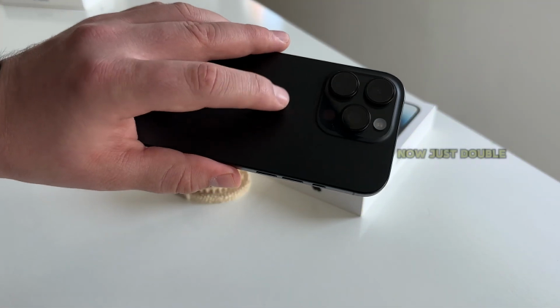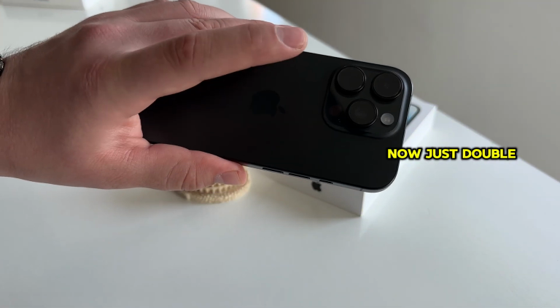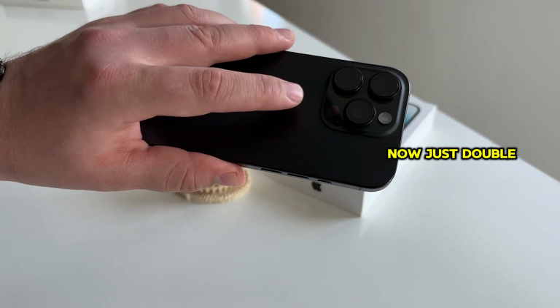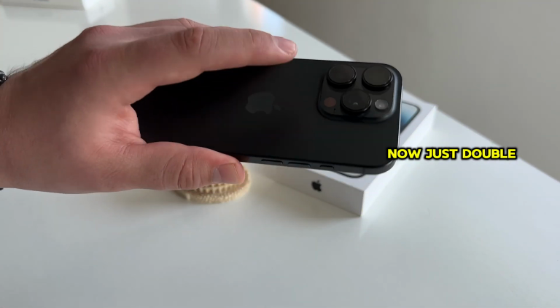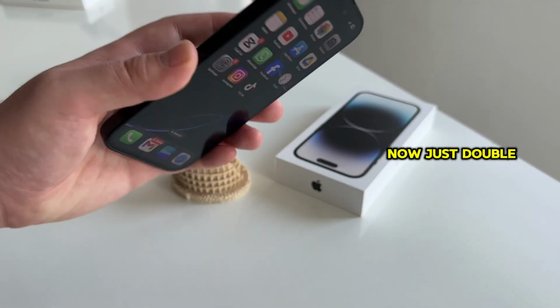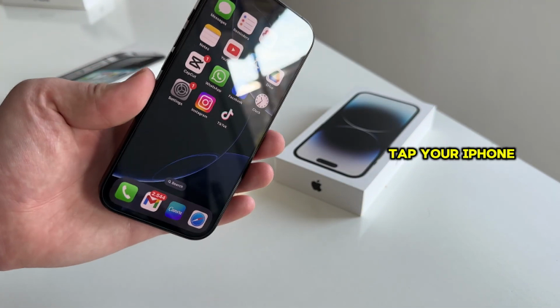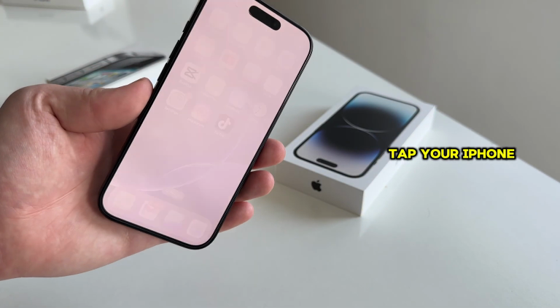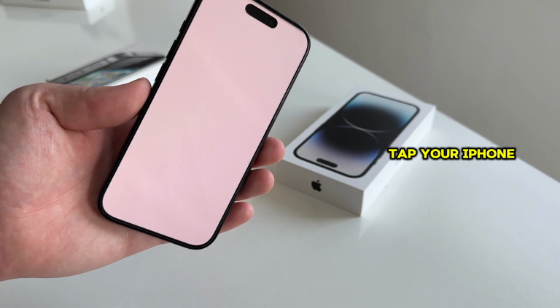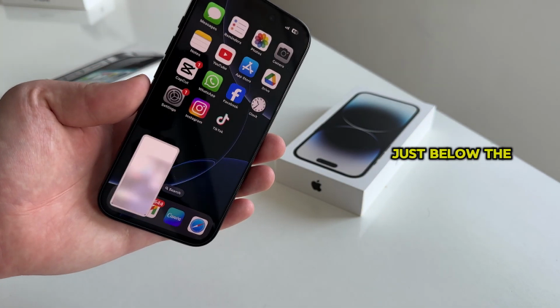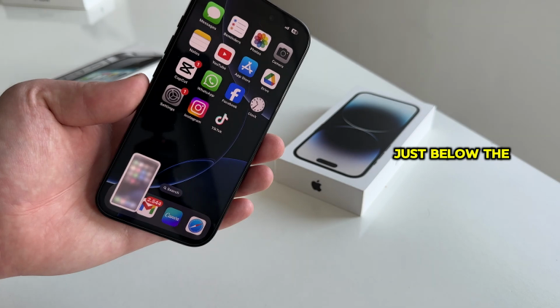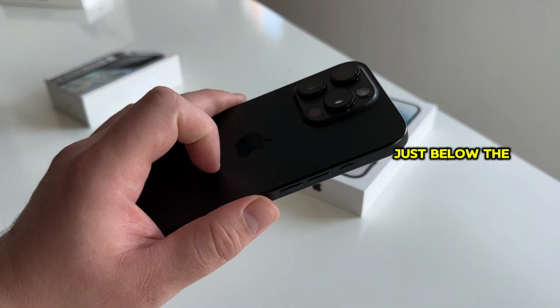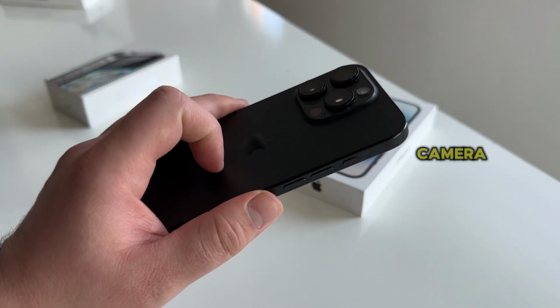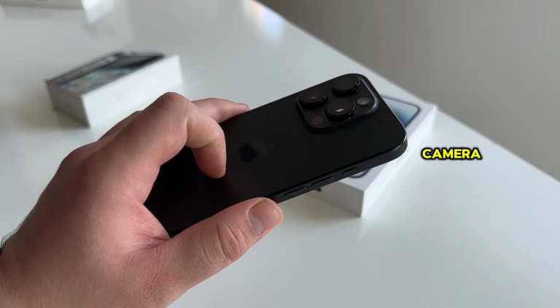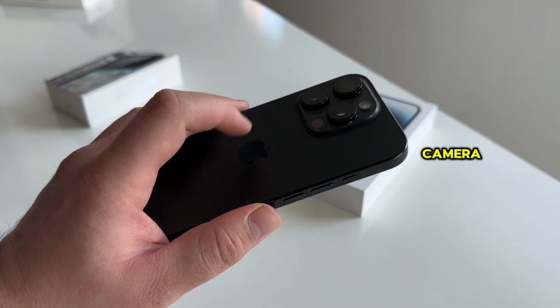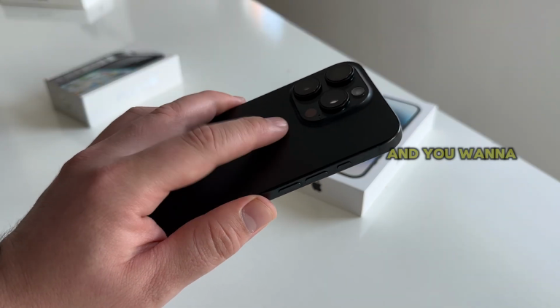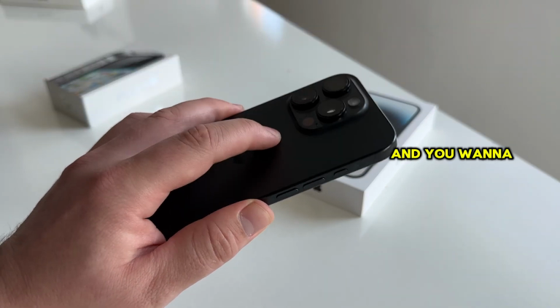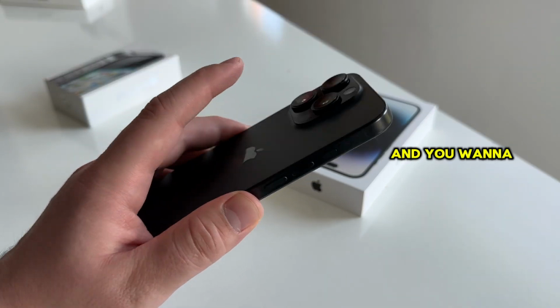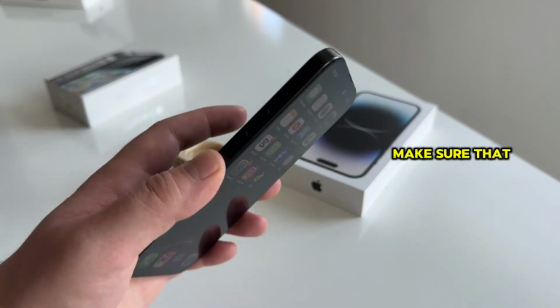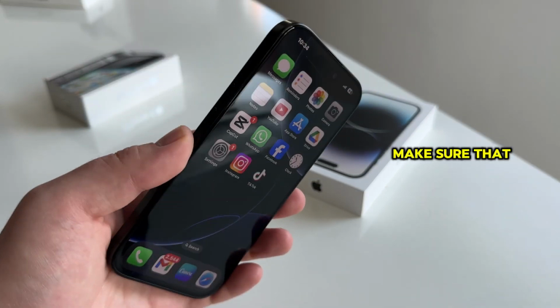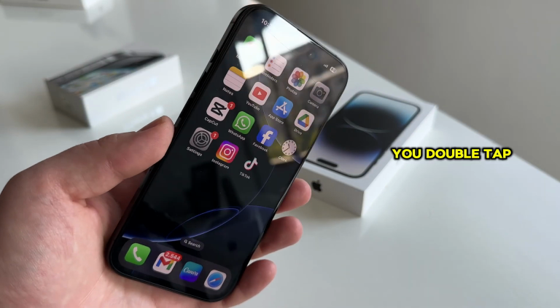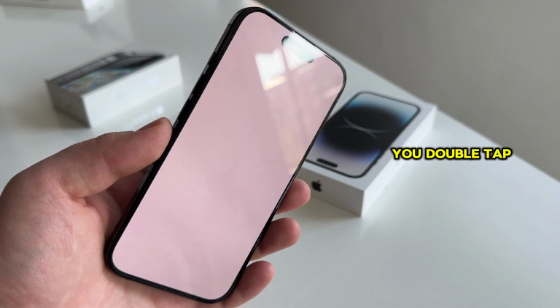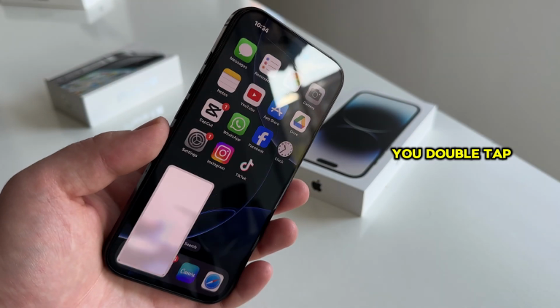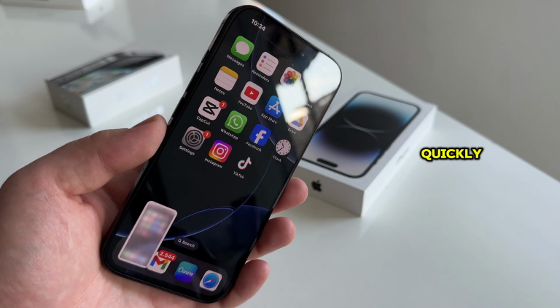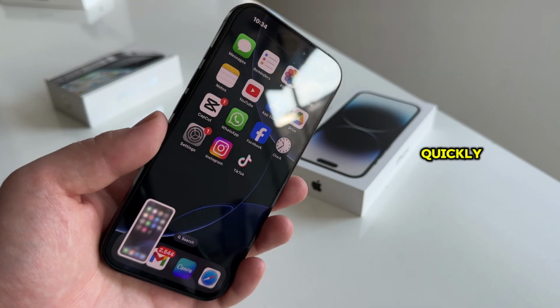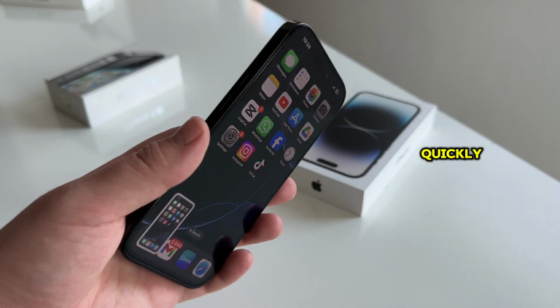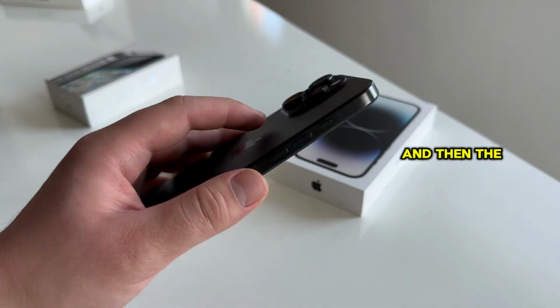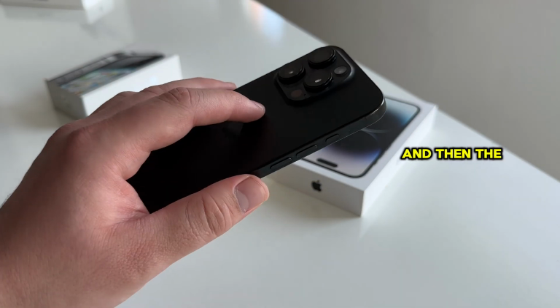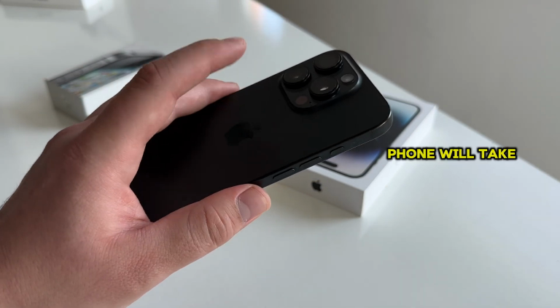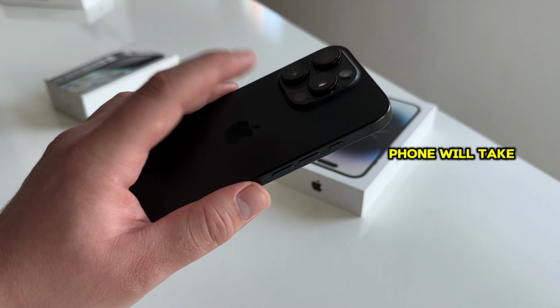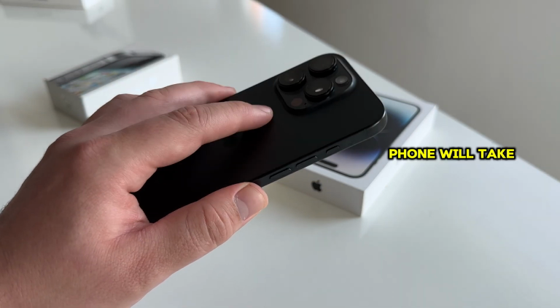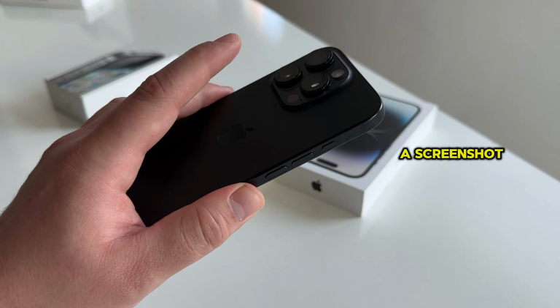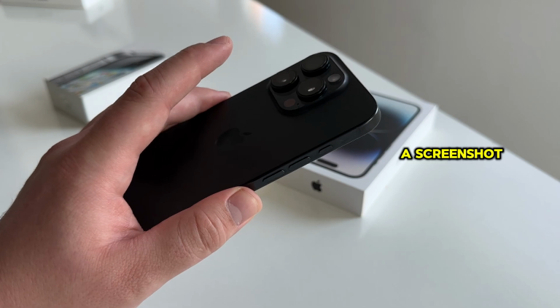Now just double tap your iPhone just below the camera, and you want to make sure that you double tap quickly, and then the phone will take a screenshot.